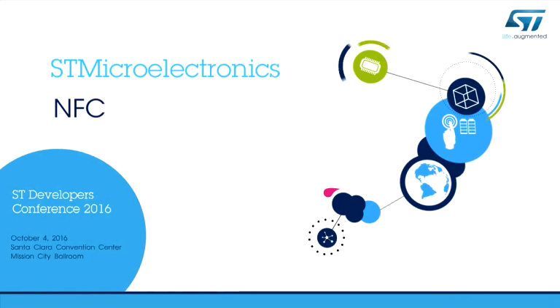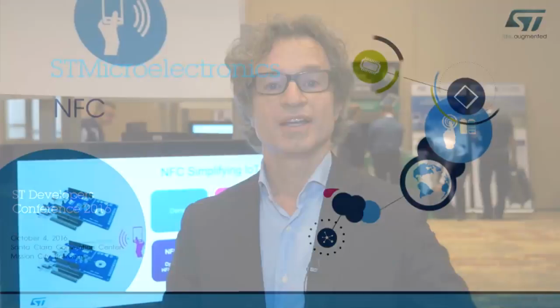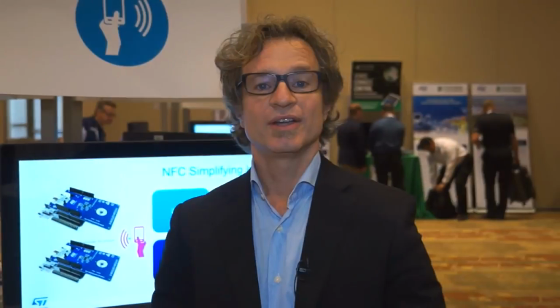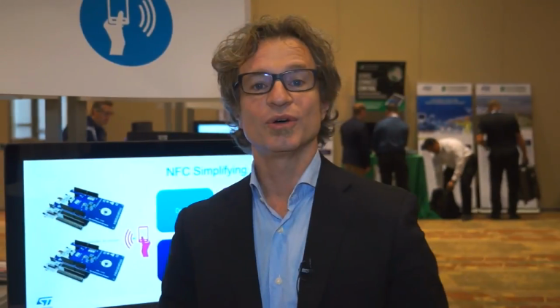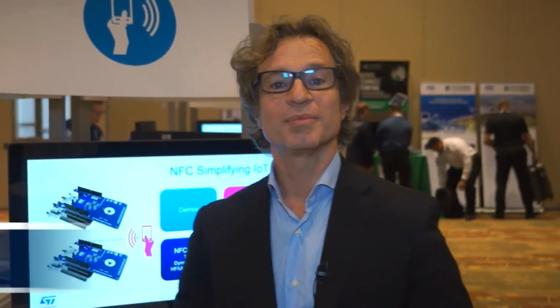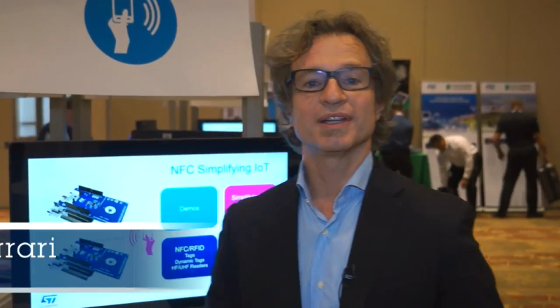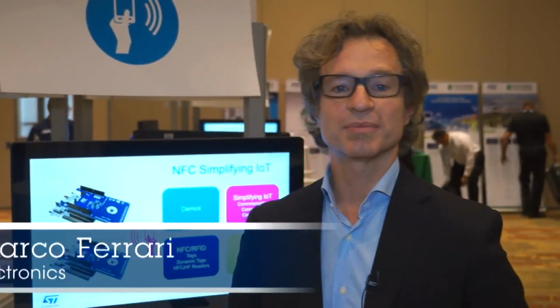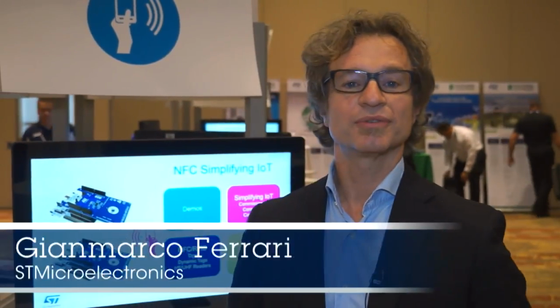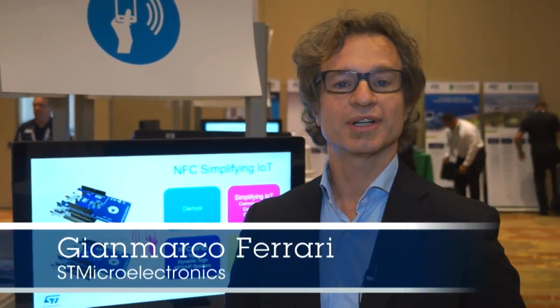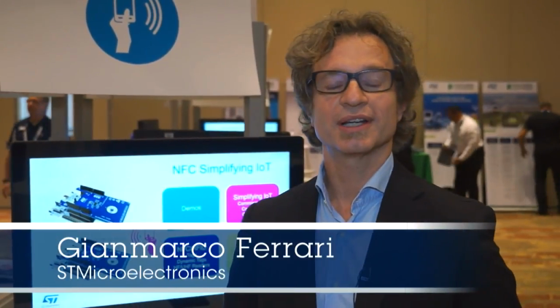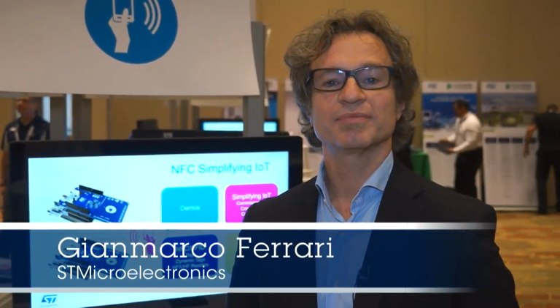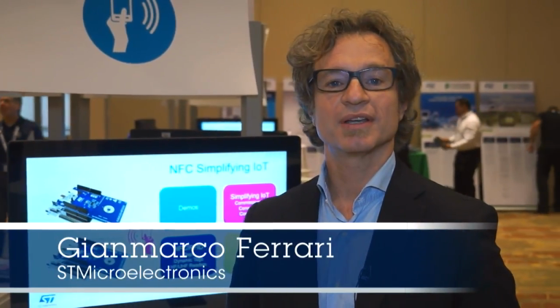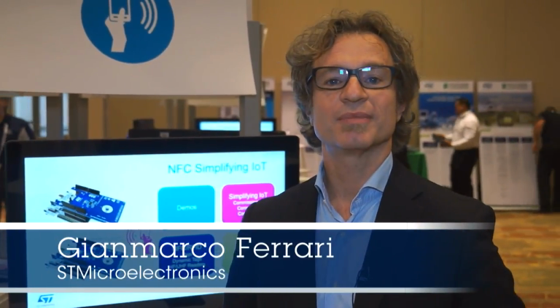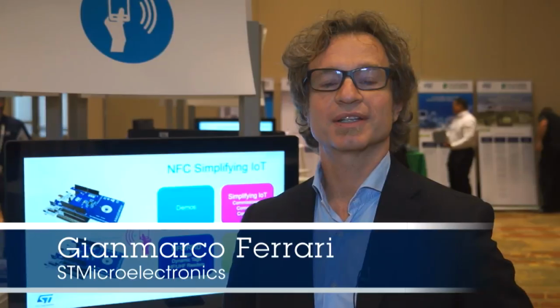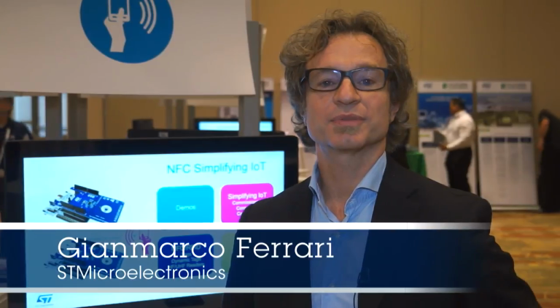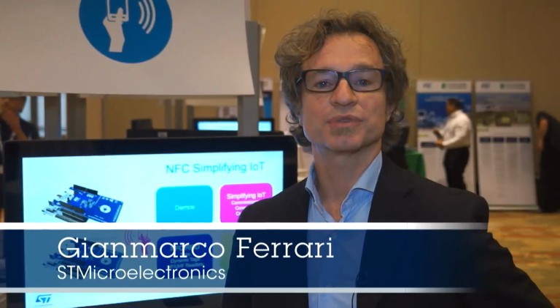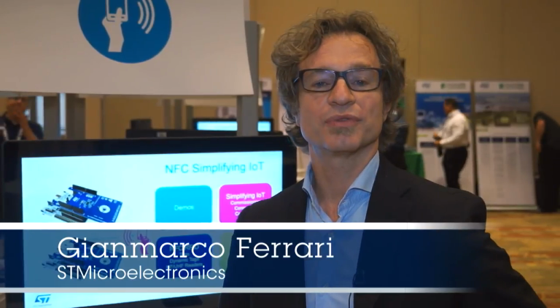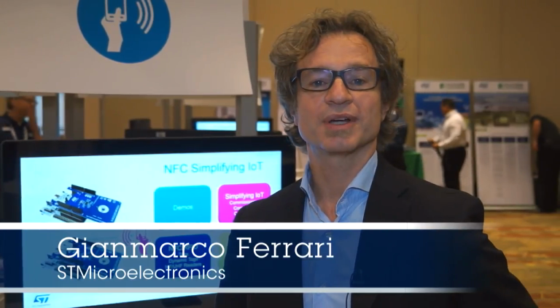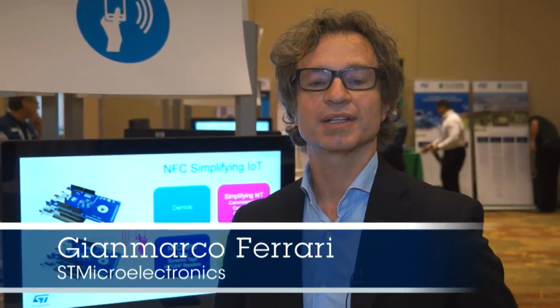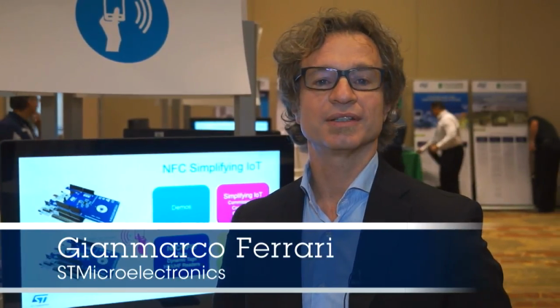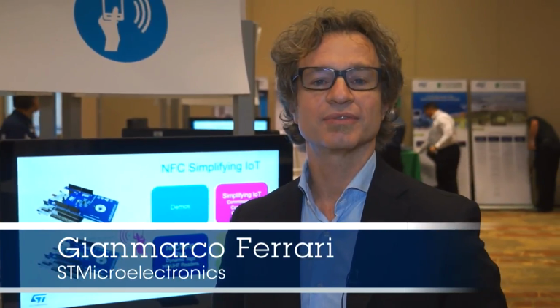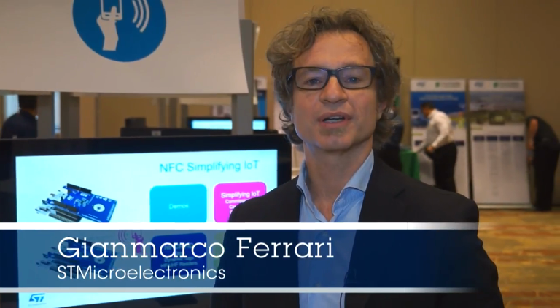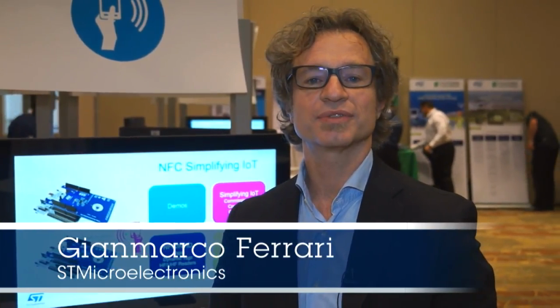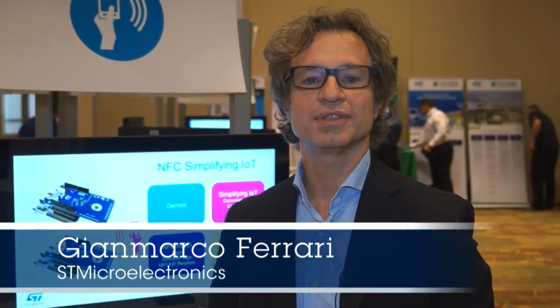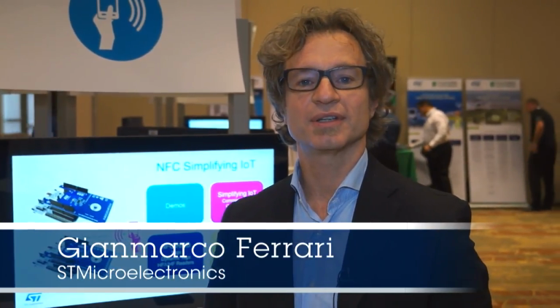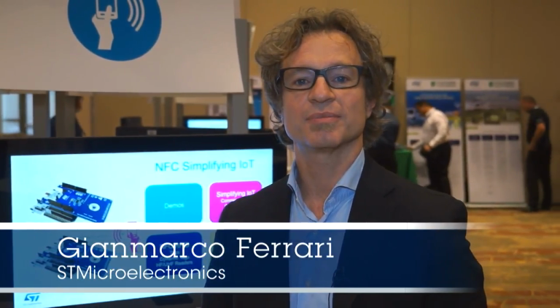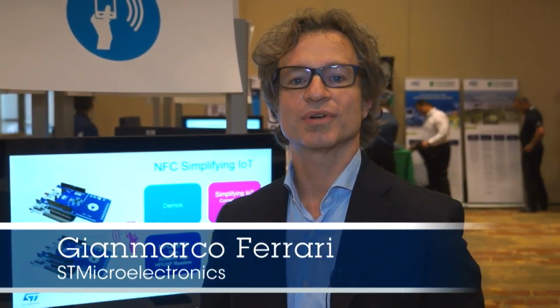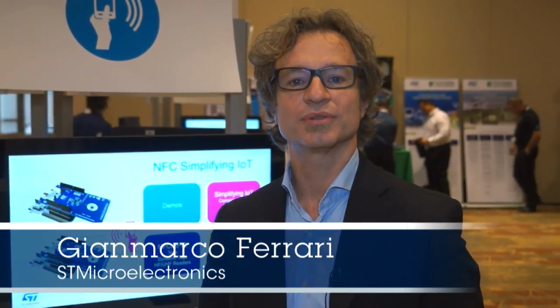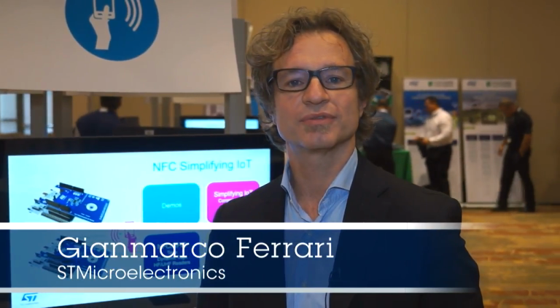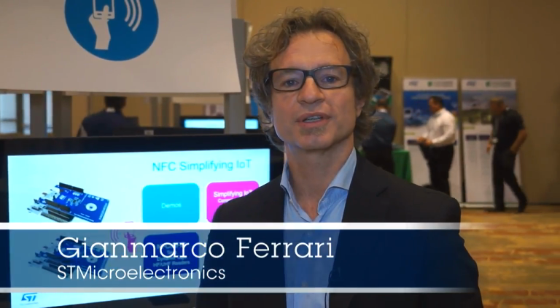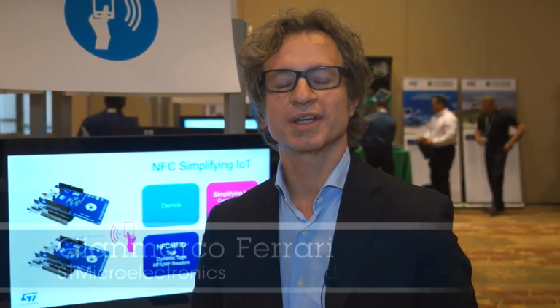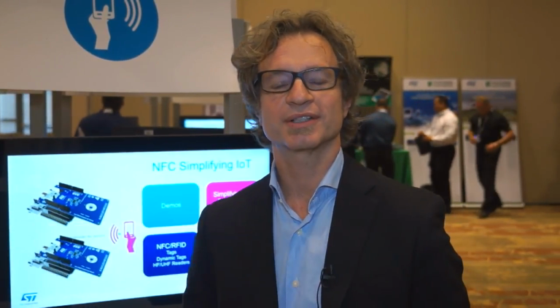Hello, I'm Gianmarco Ferrari, responsible for marketing for NFC products for the Americas.